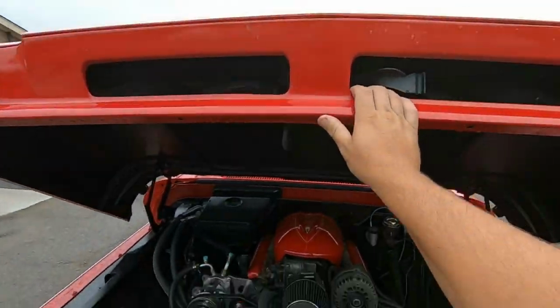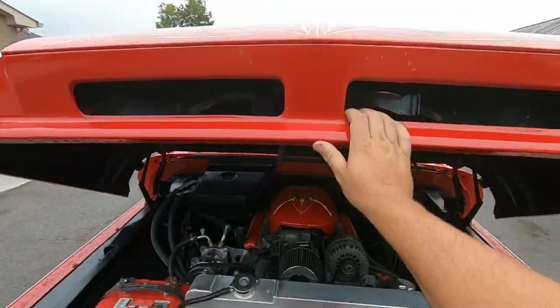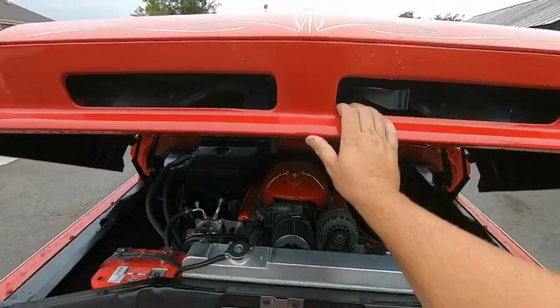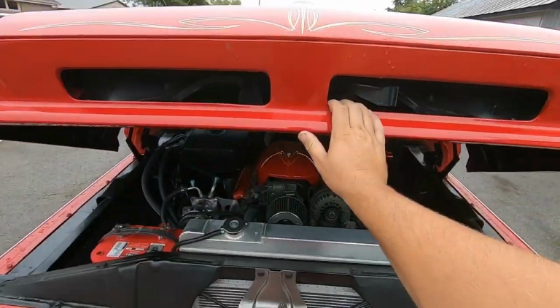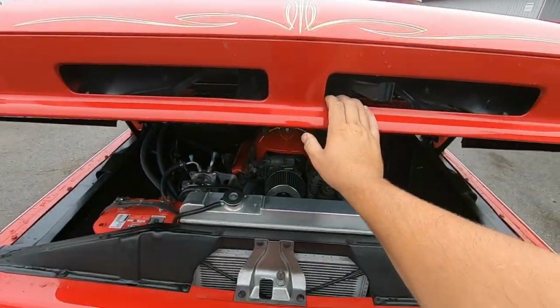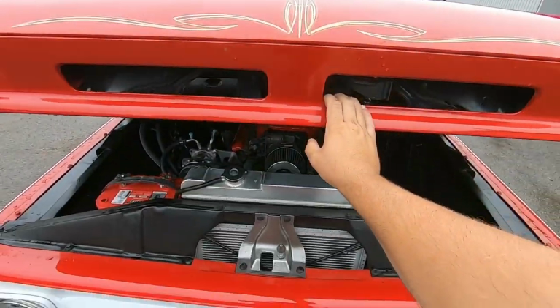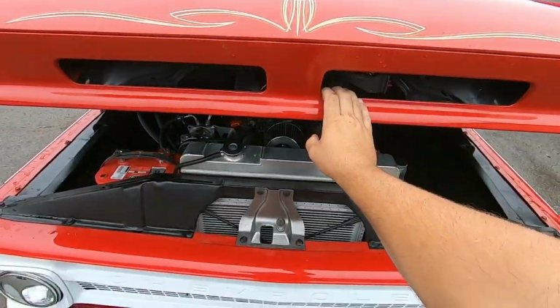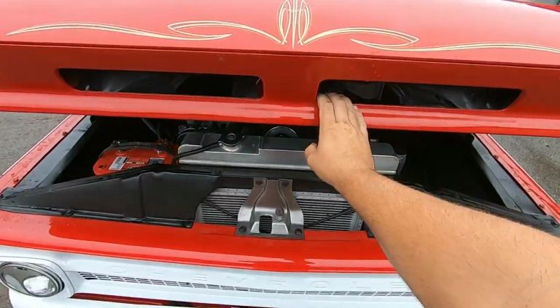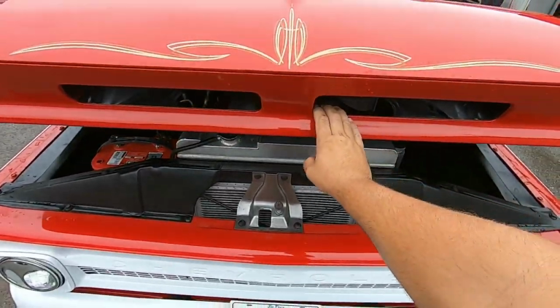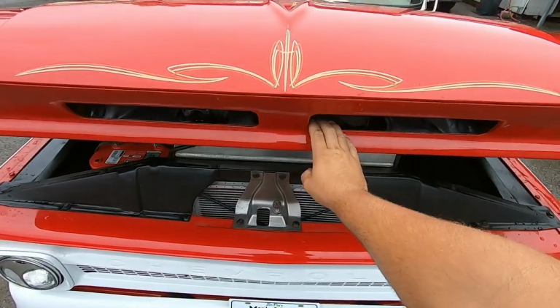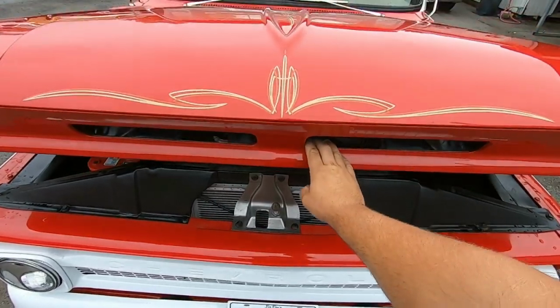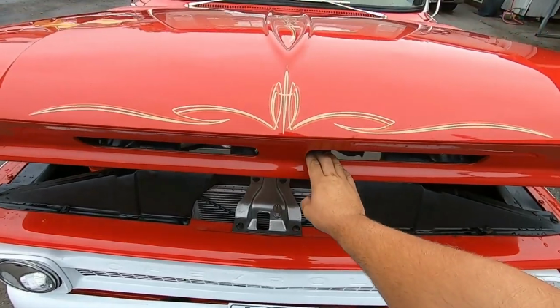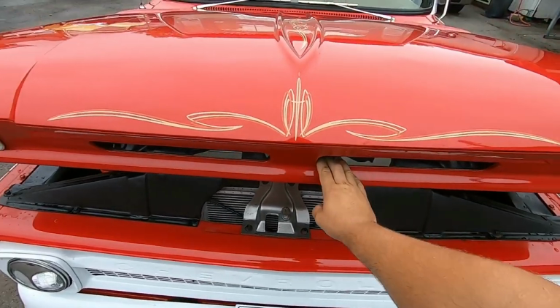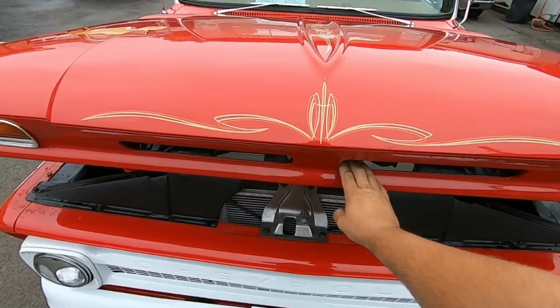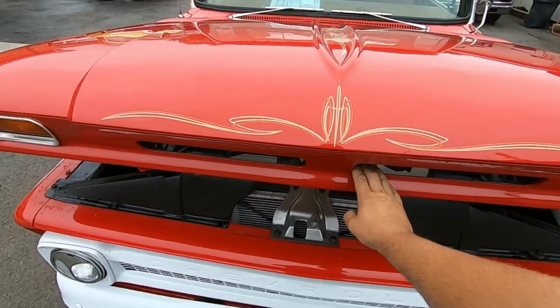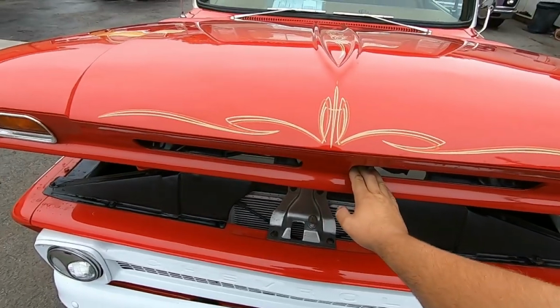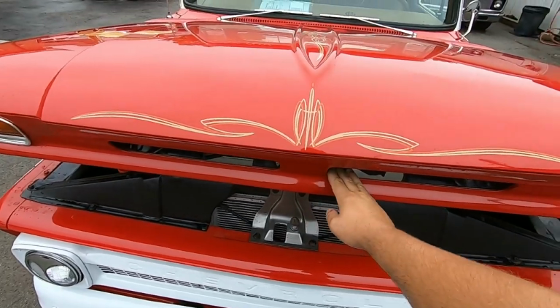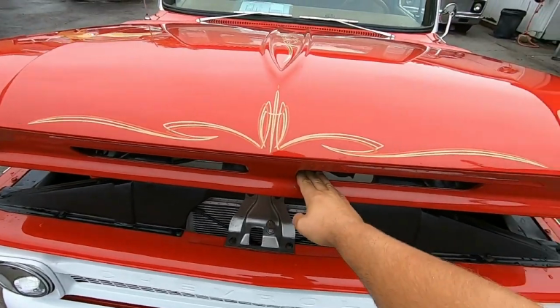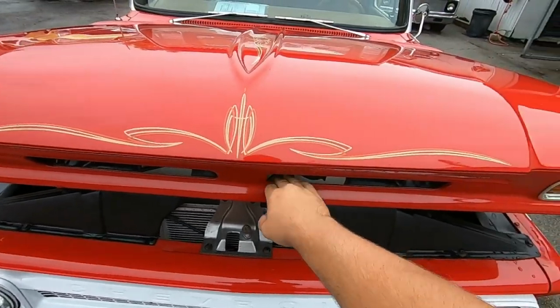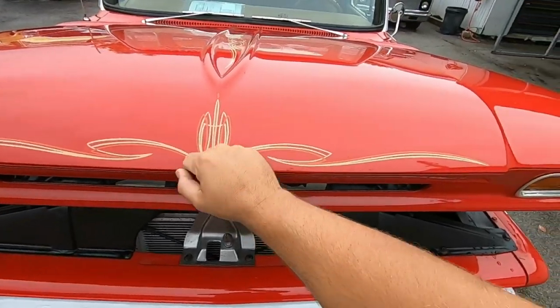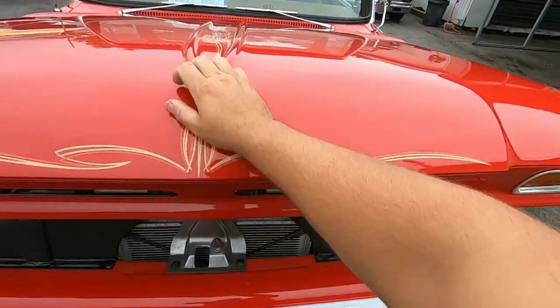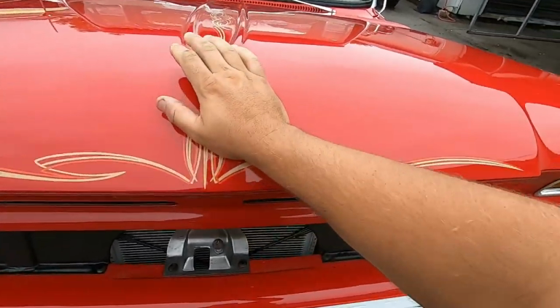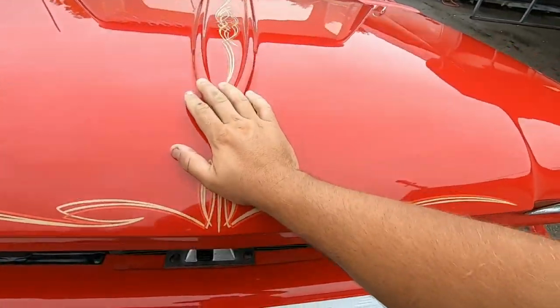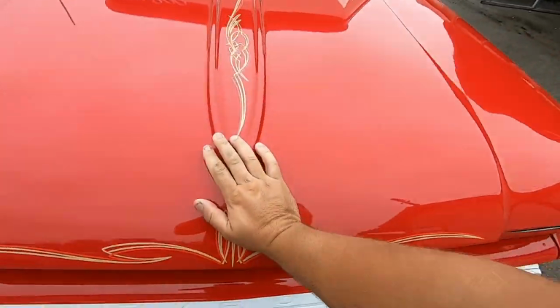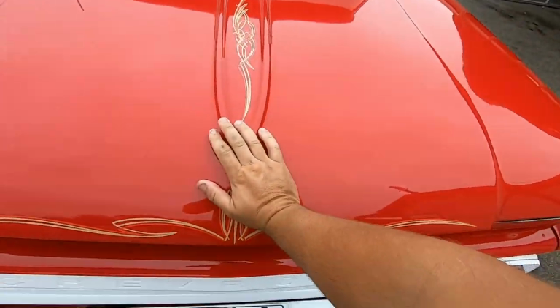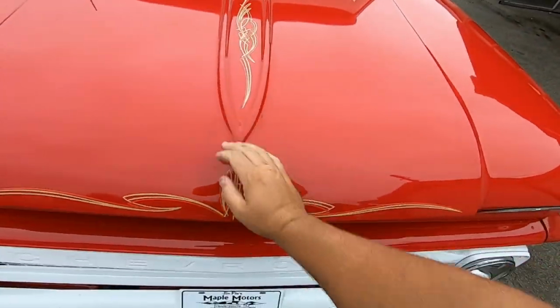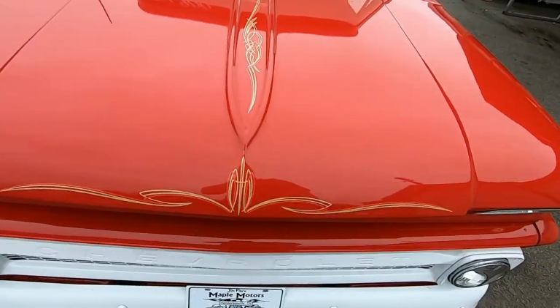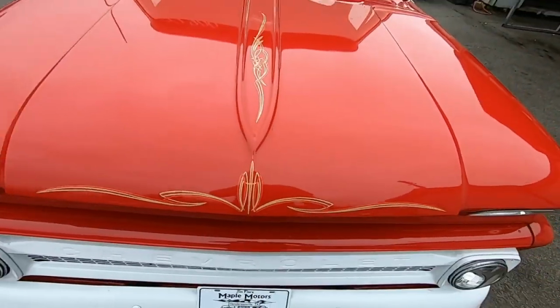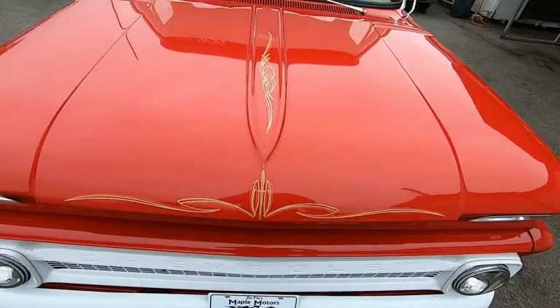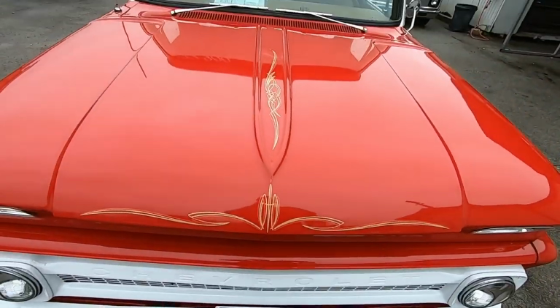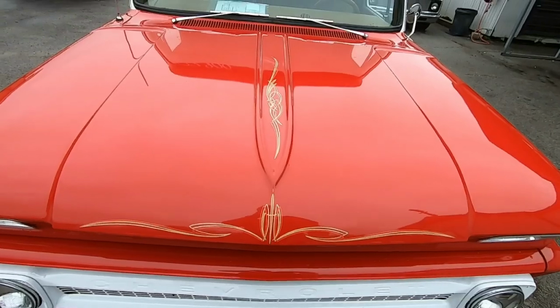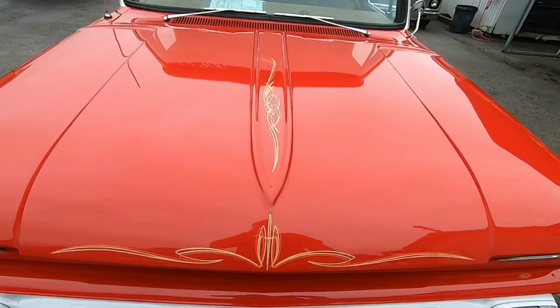The hood comes down nice and easy. There's pinstriping across the front of it in the middle.